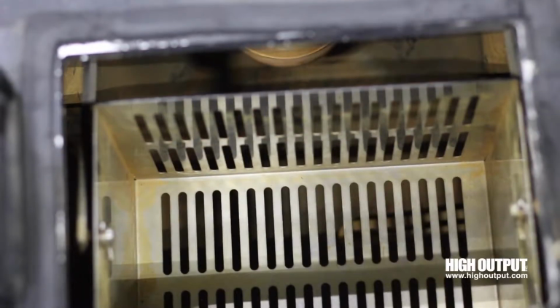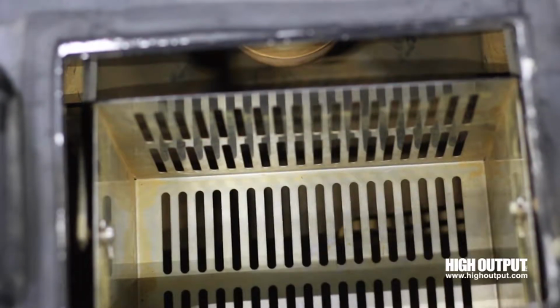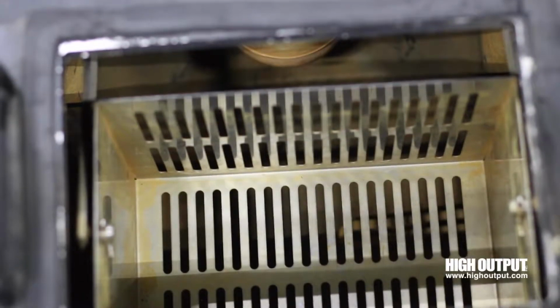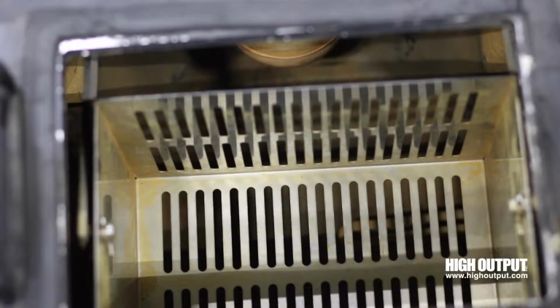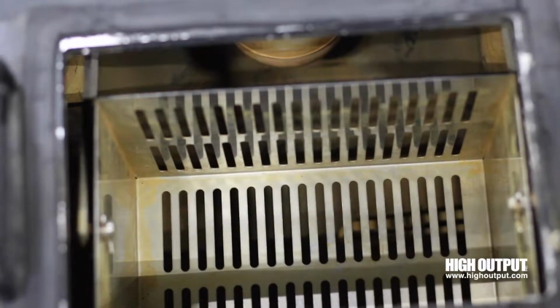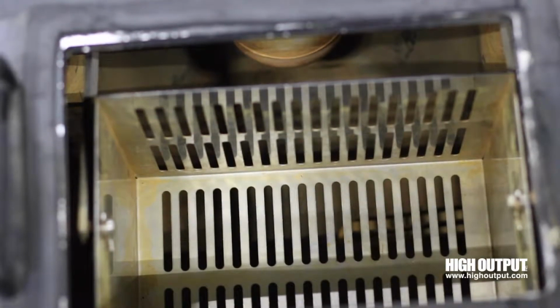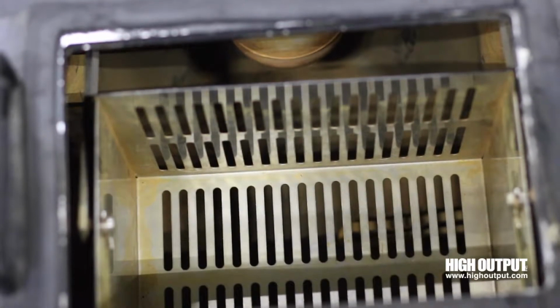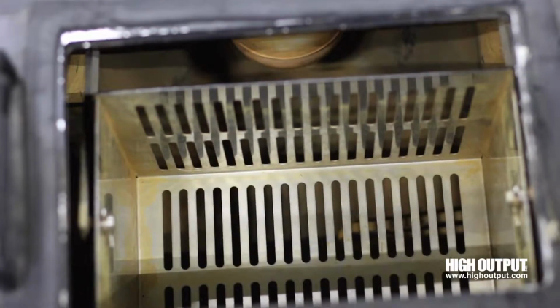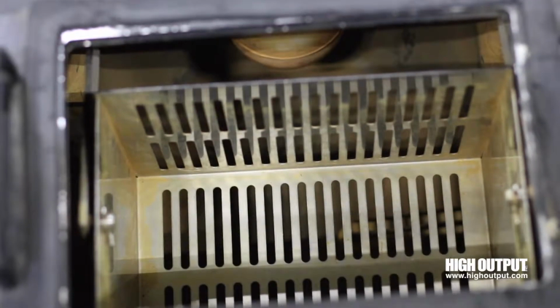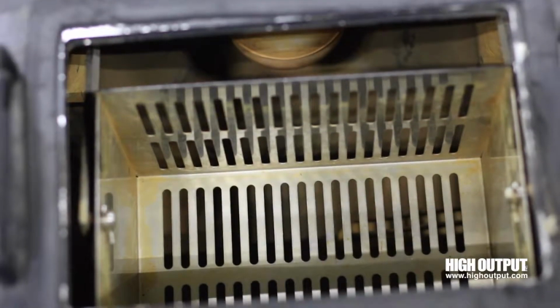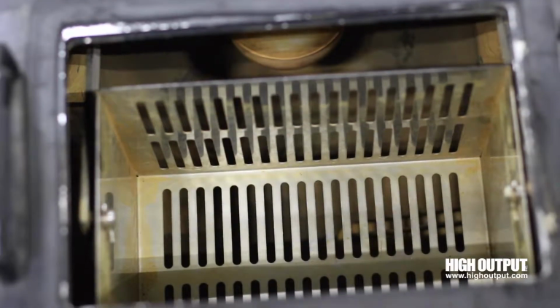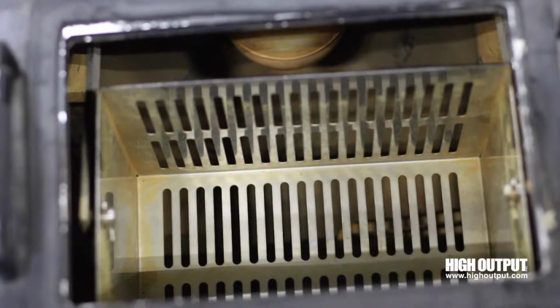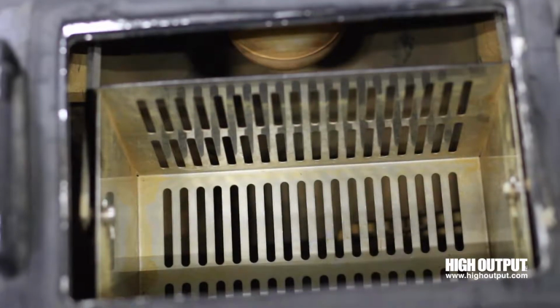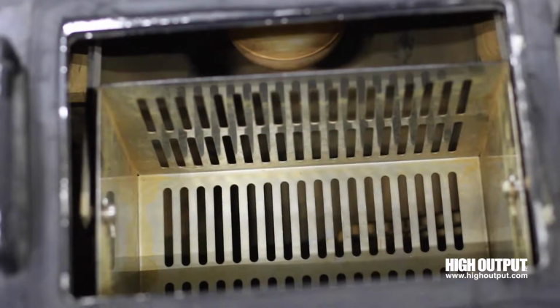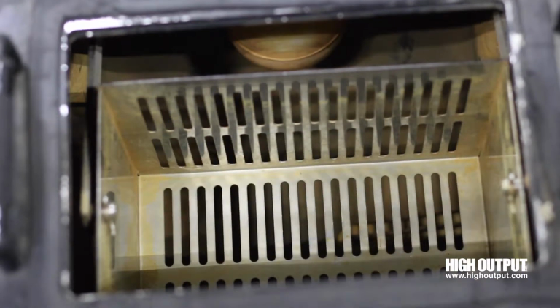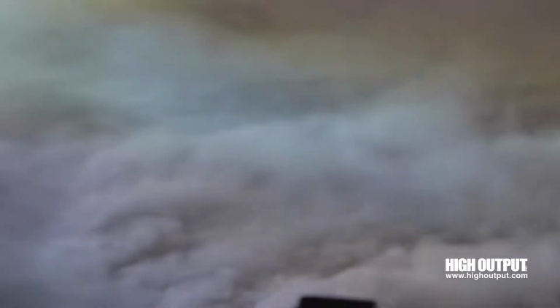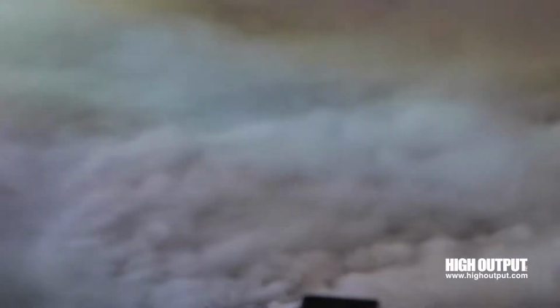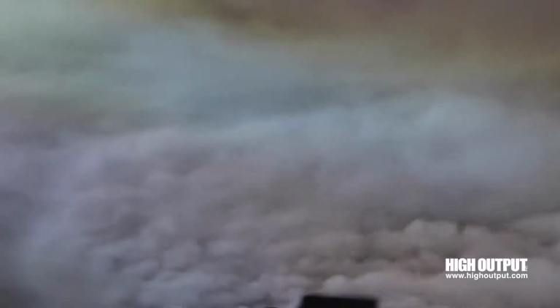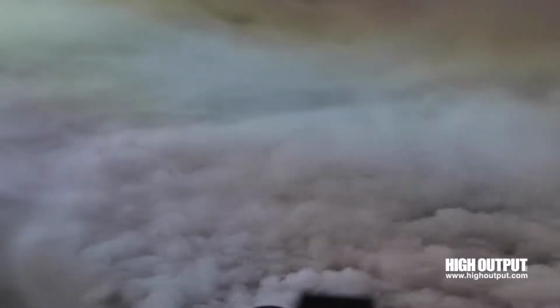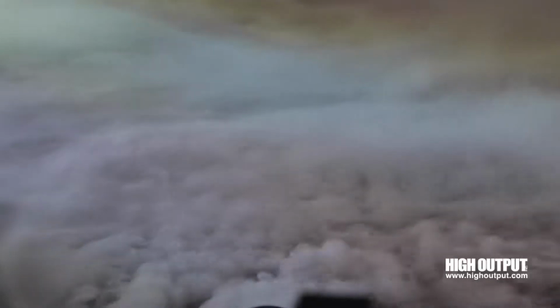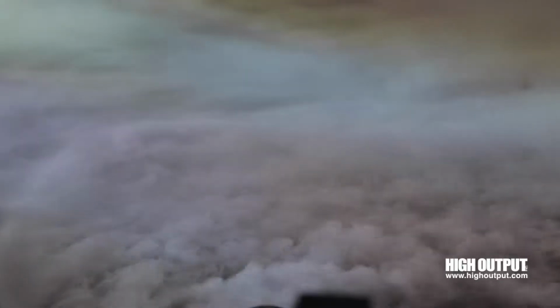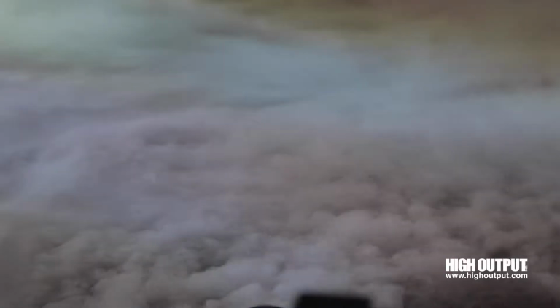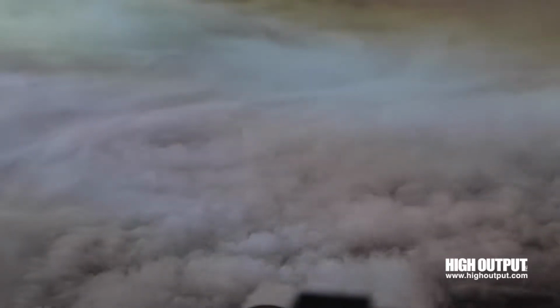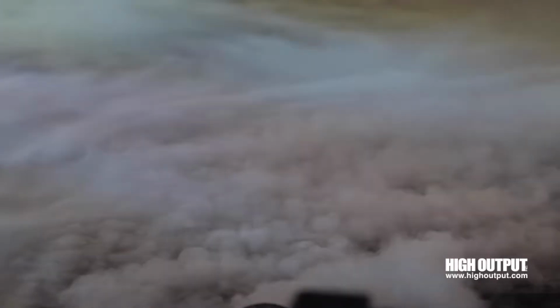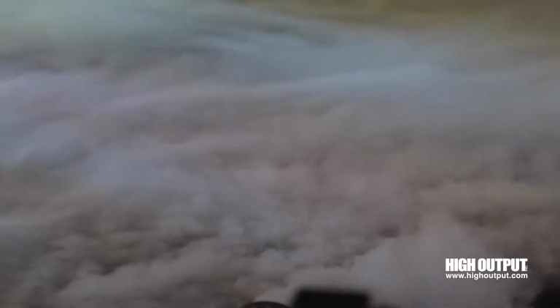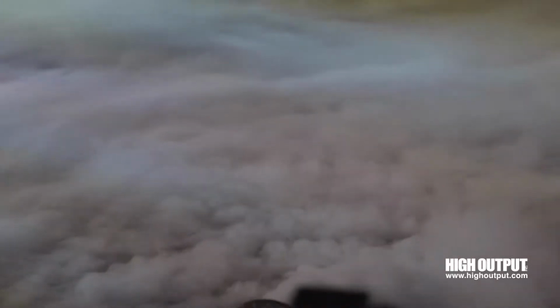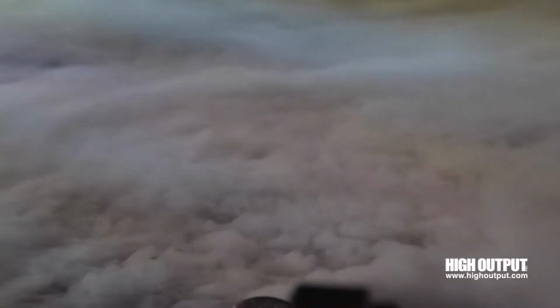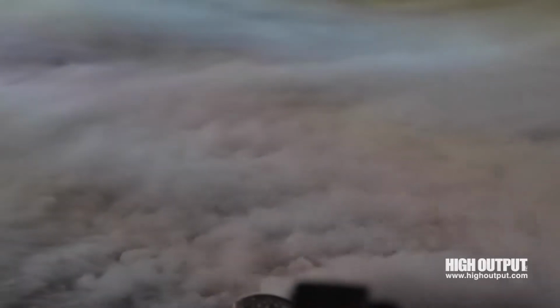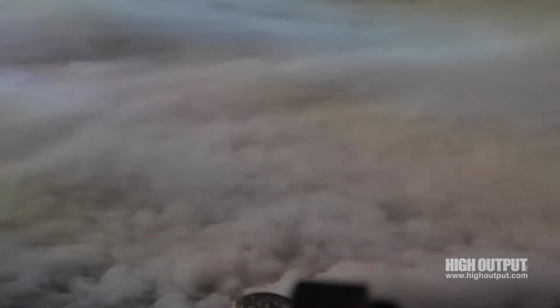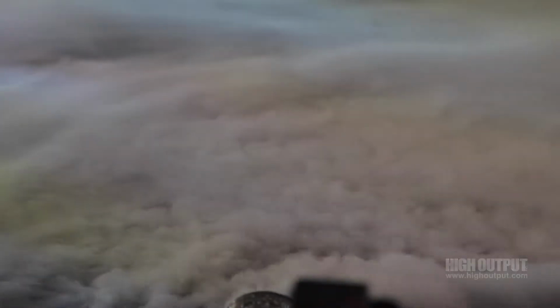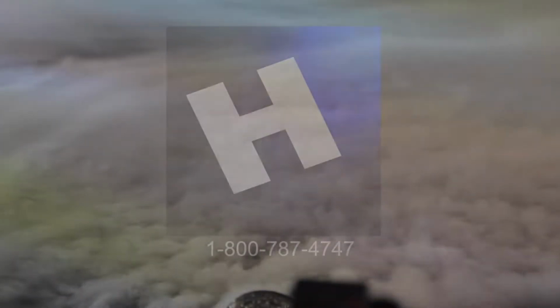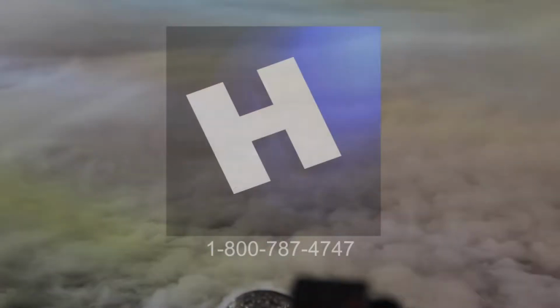You can control the output by choosing four different basket placements. Call High Output today to rent these simple dry ice machines.